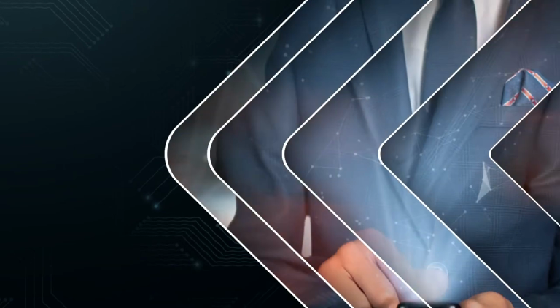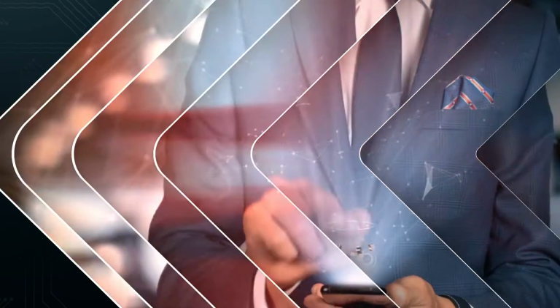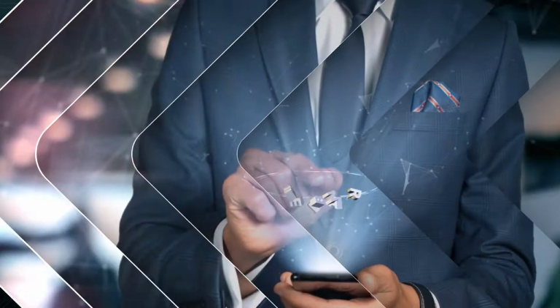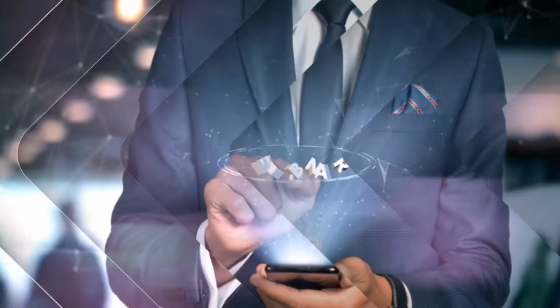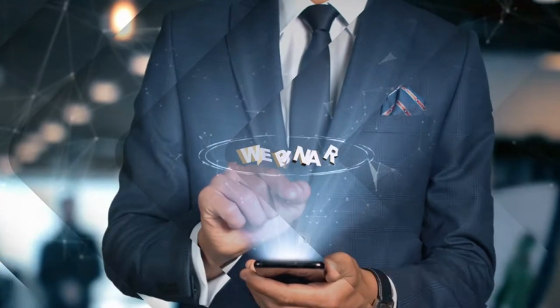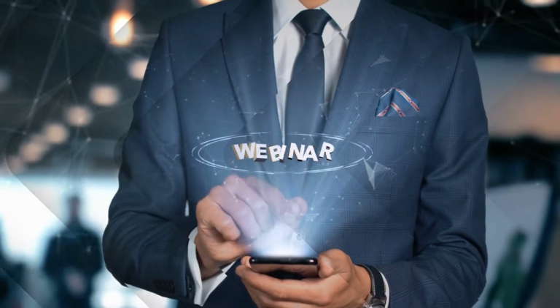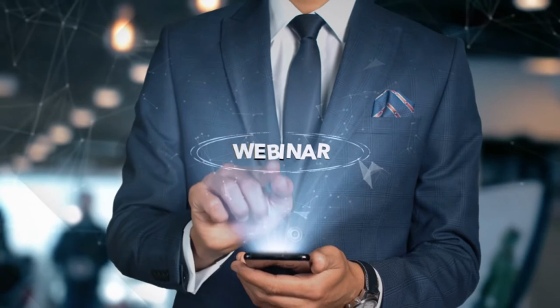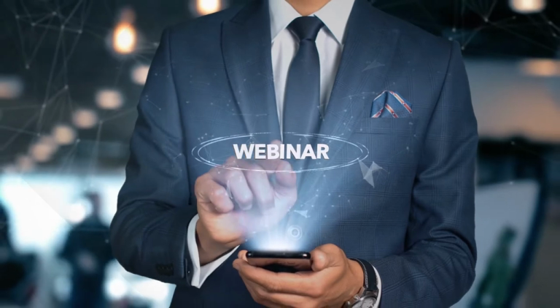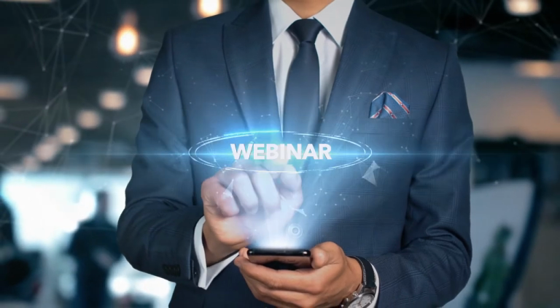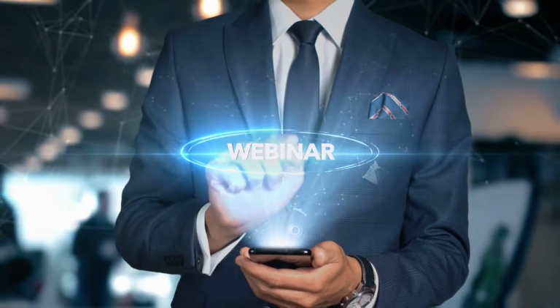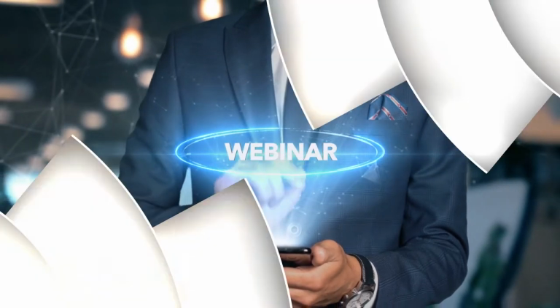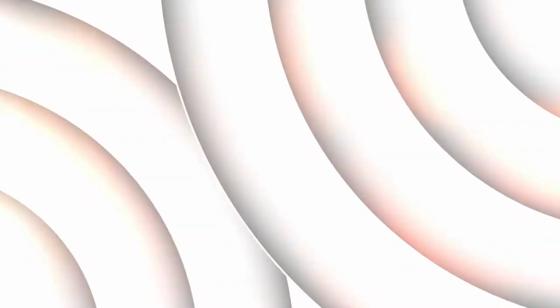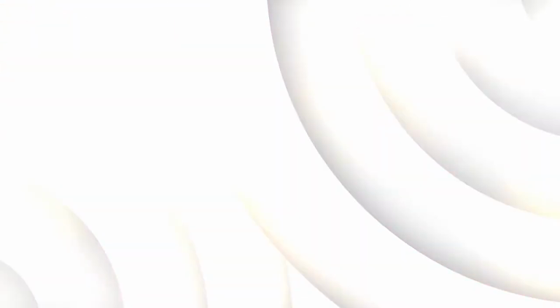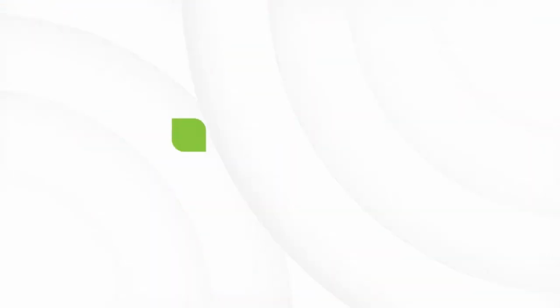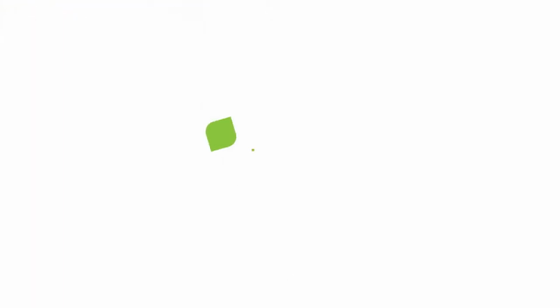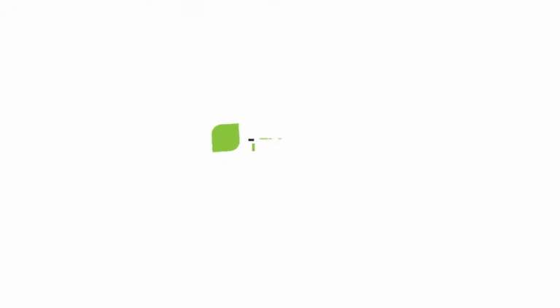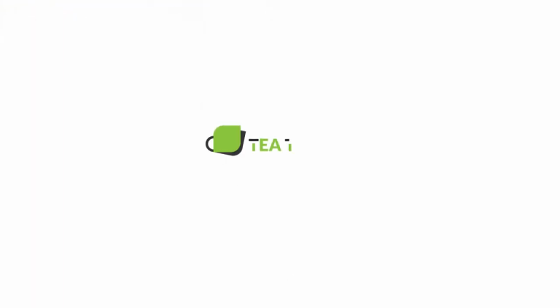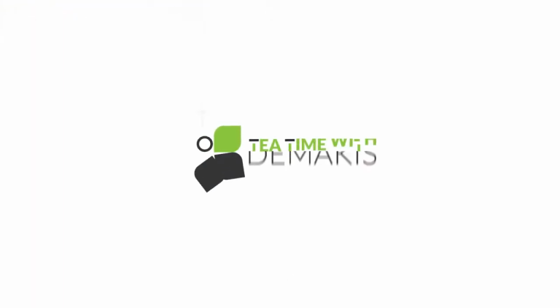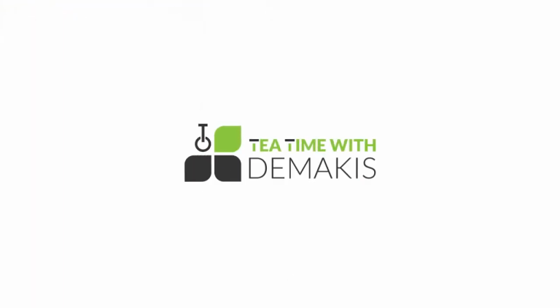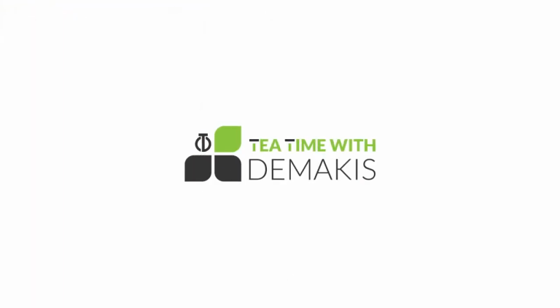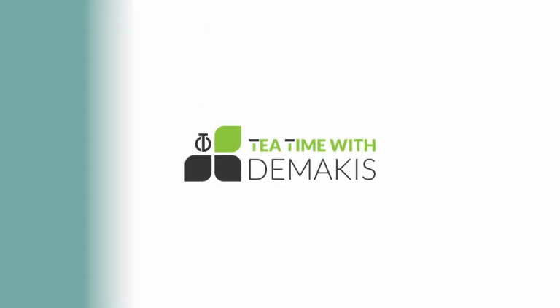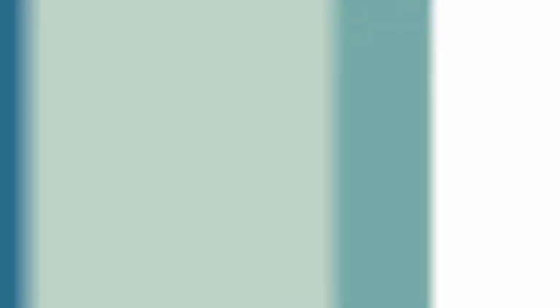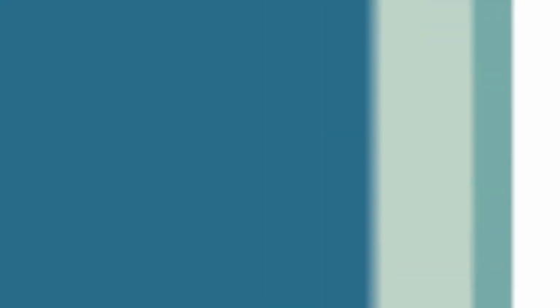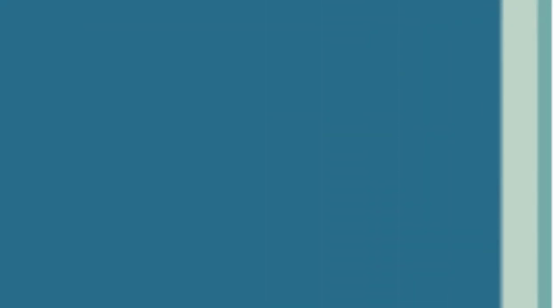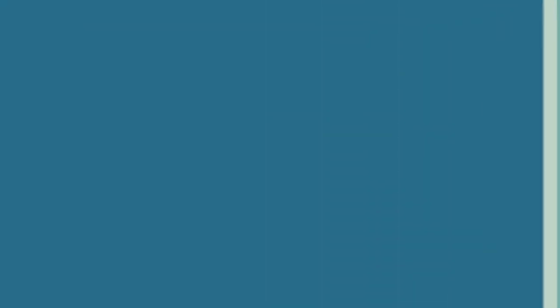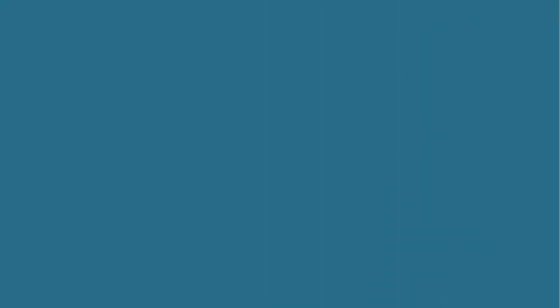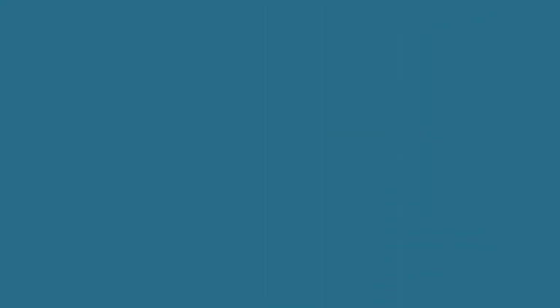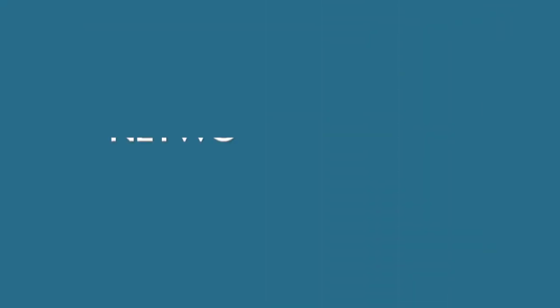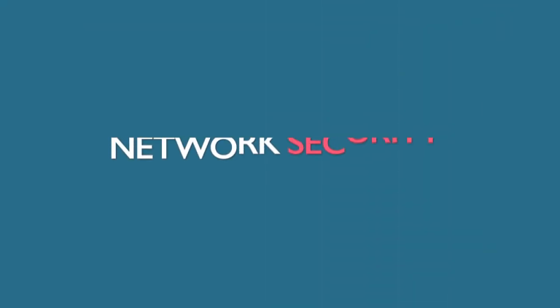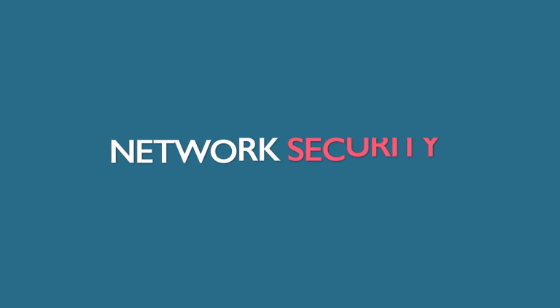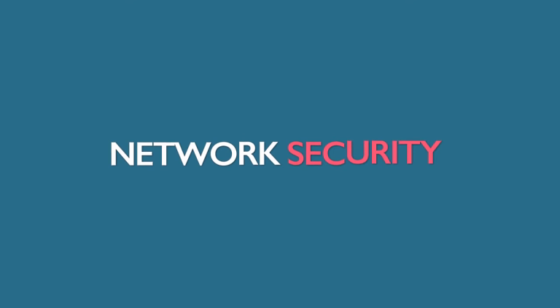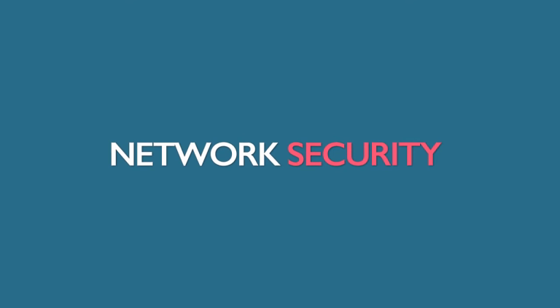Hi everyone and welcome to today's webinar here at Tea Time with Tamakis. Today we're going to be talking about network security.